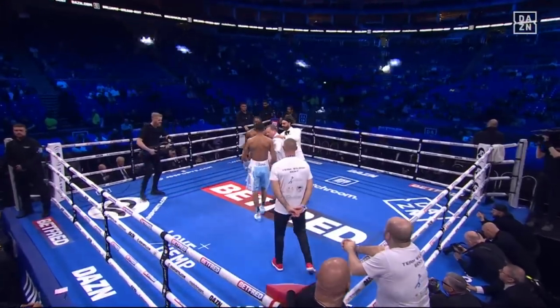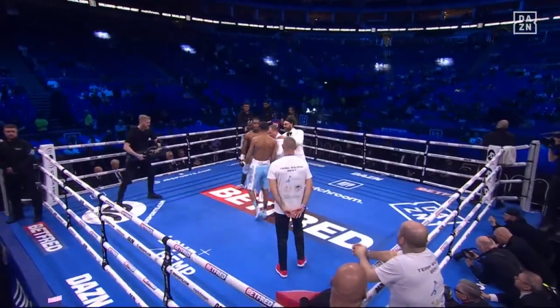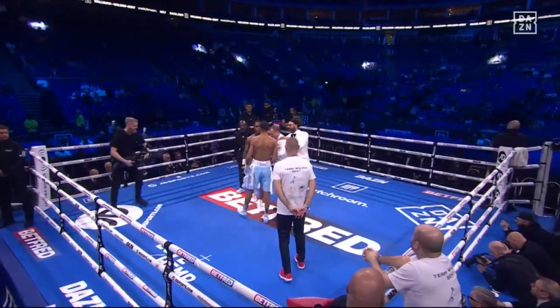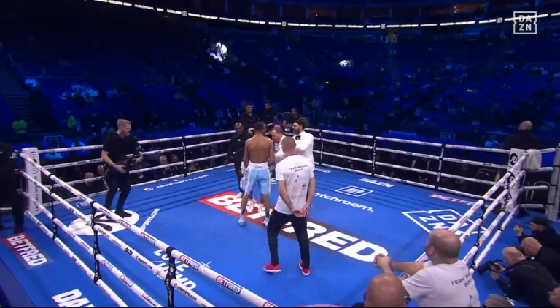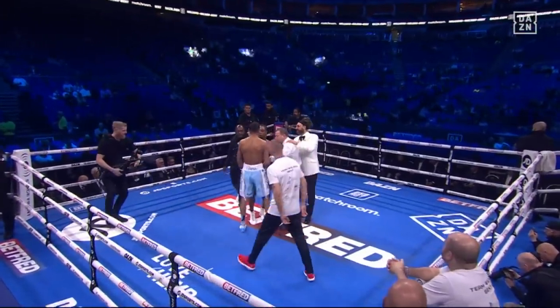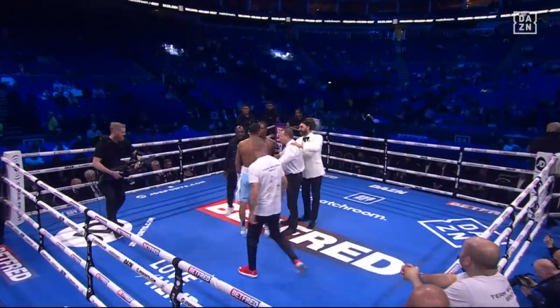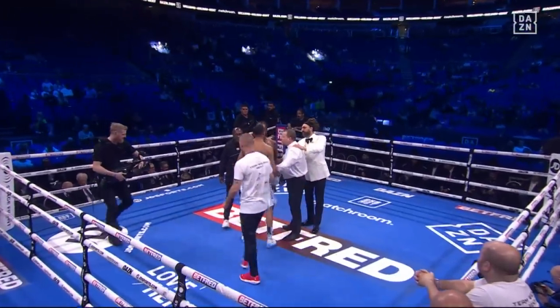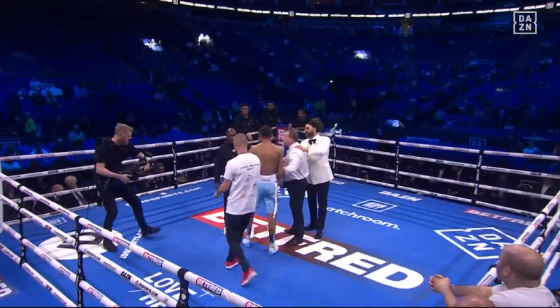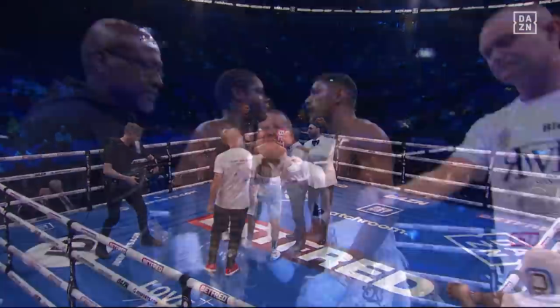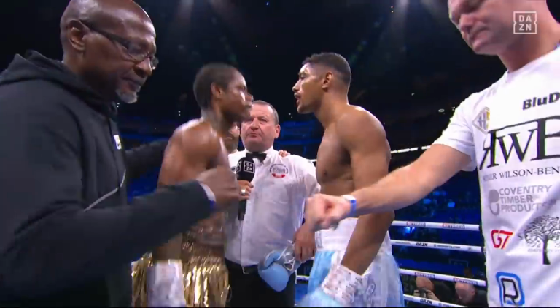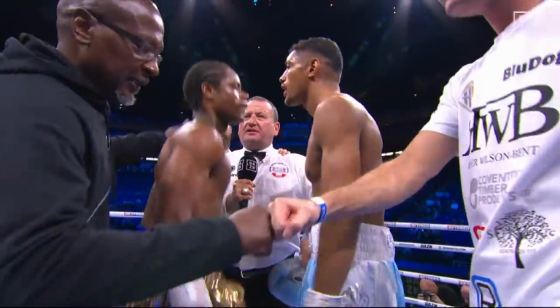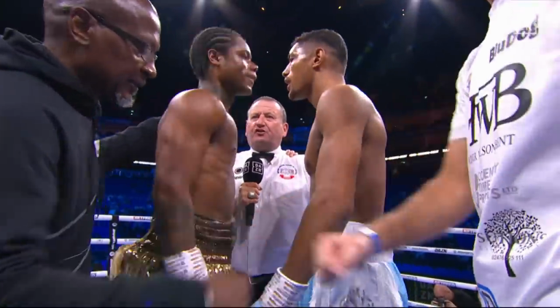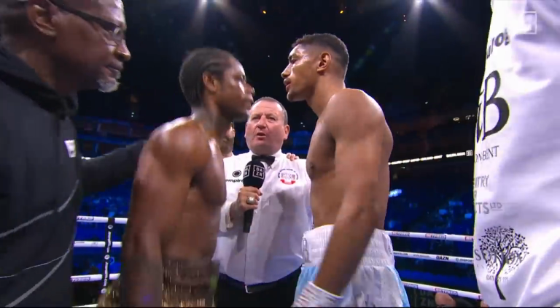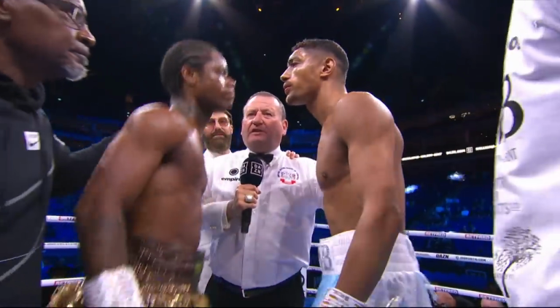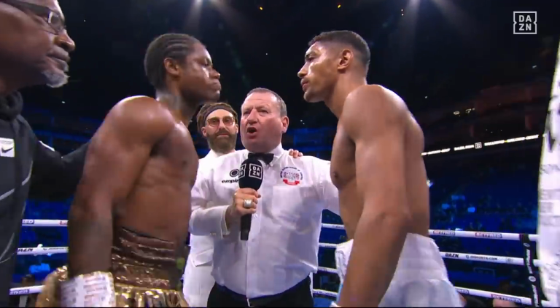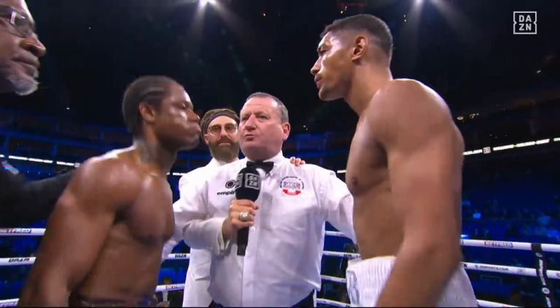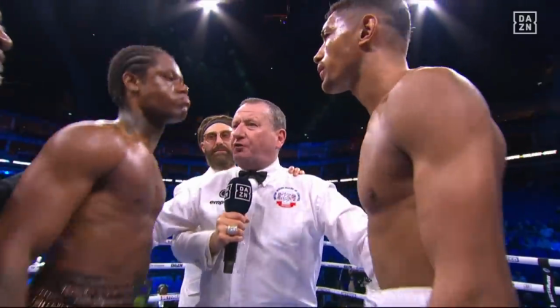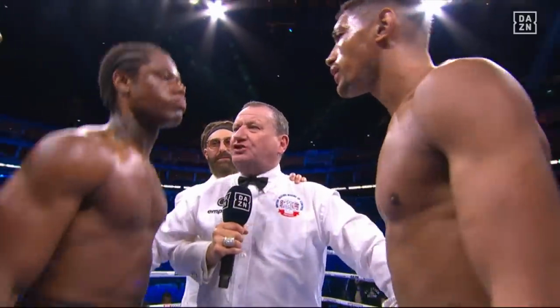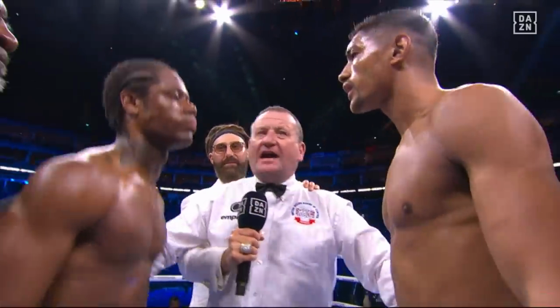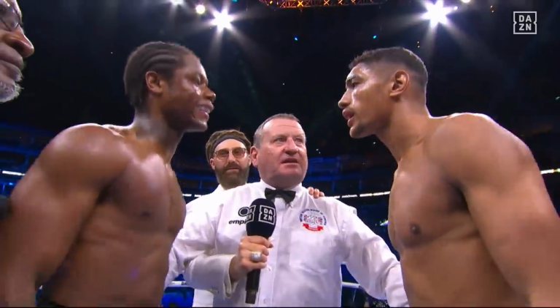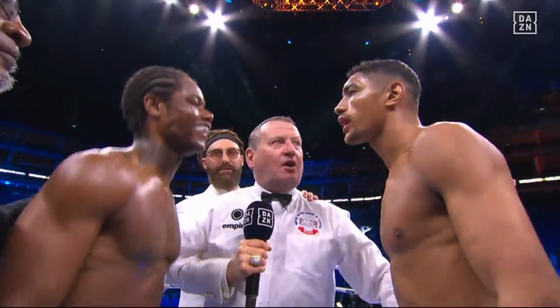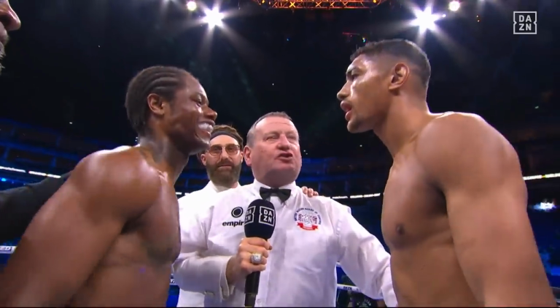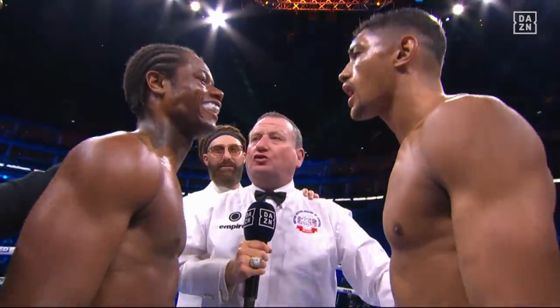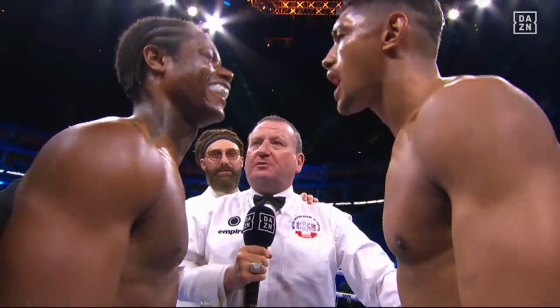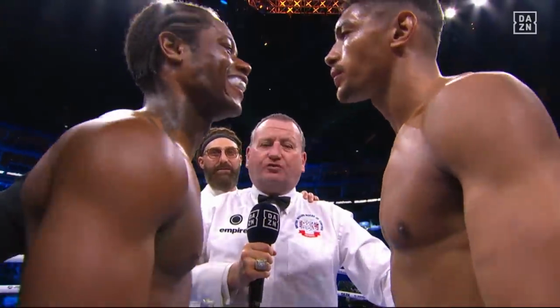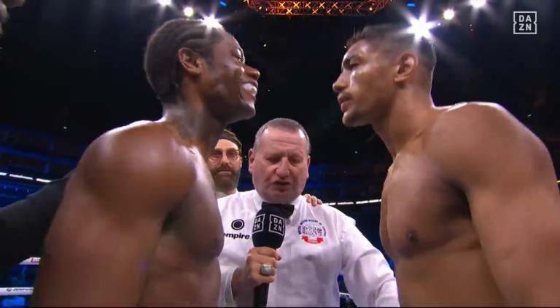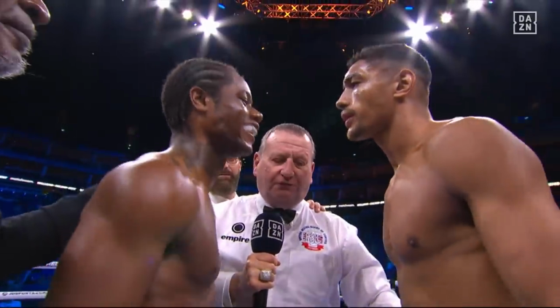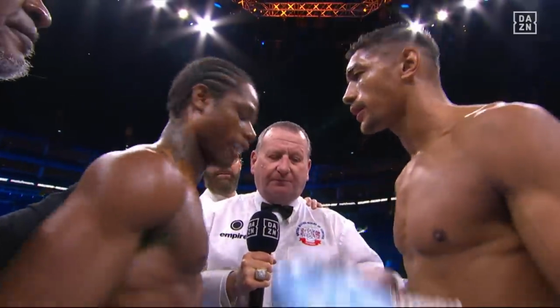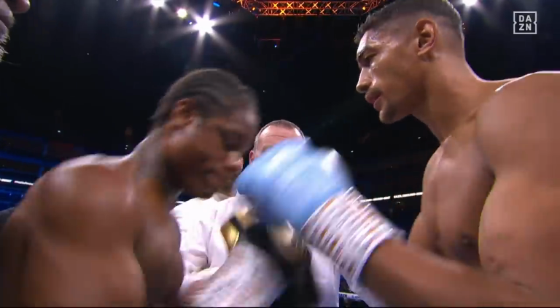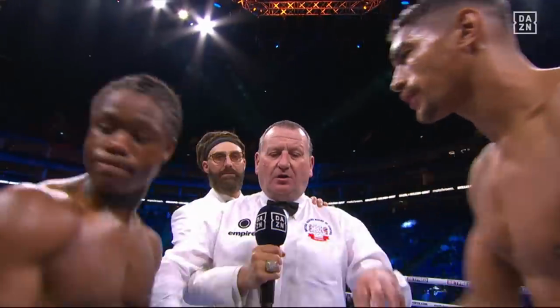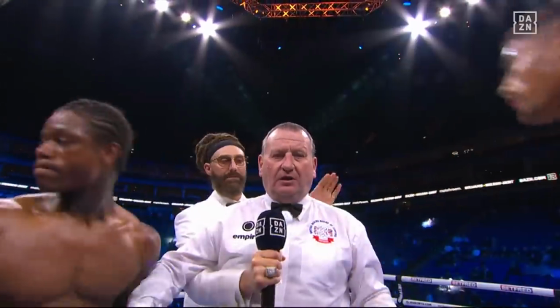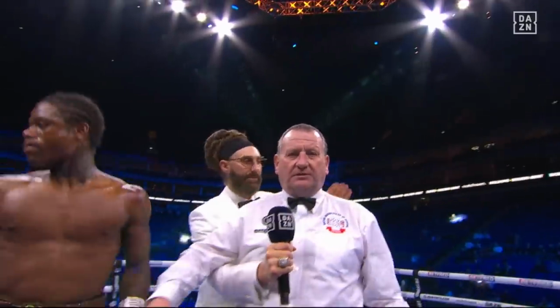OK, guys, you both know the rules, keep it clean, break straight away when told. Both of you watch your heads in close, good luck to you both, touch gloves. Good luck, lads.